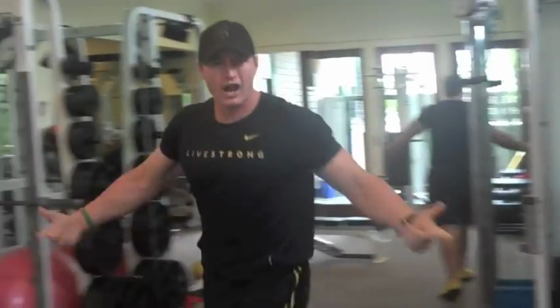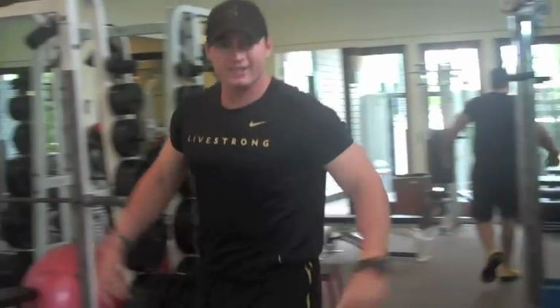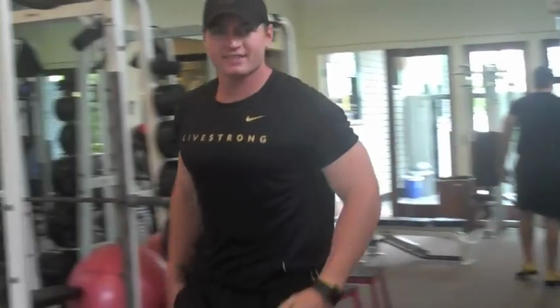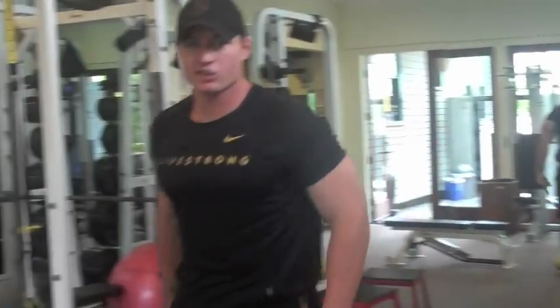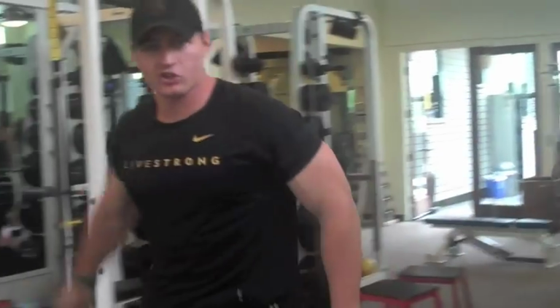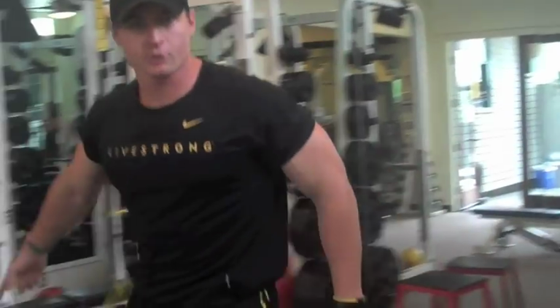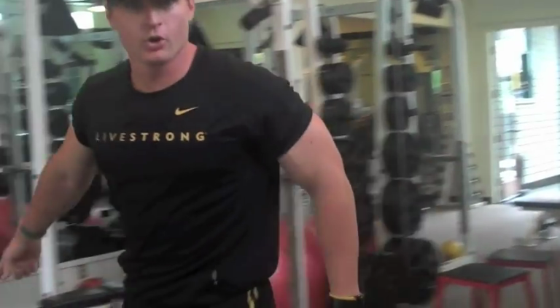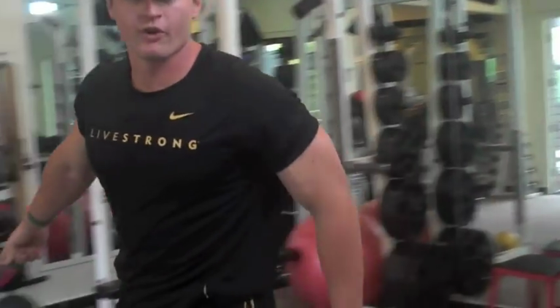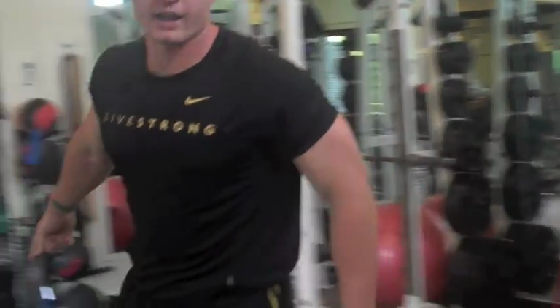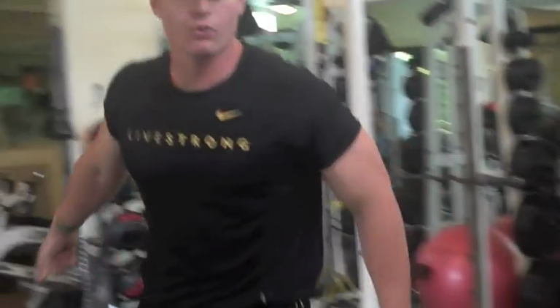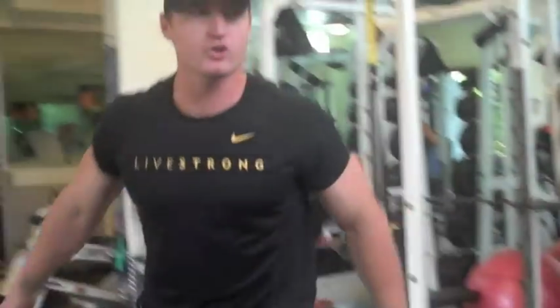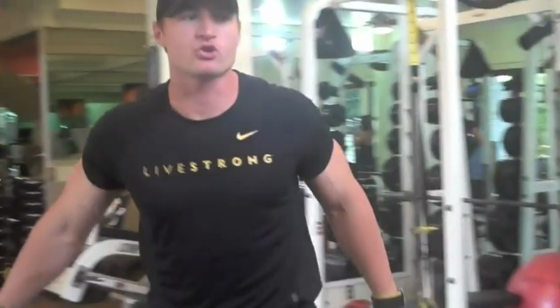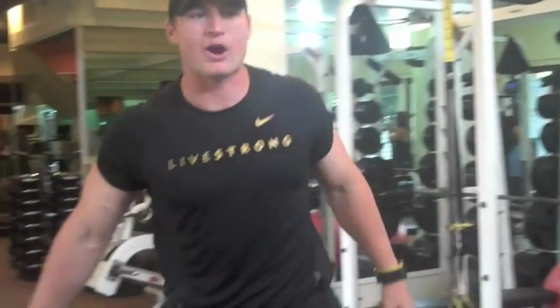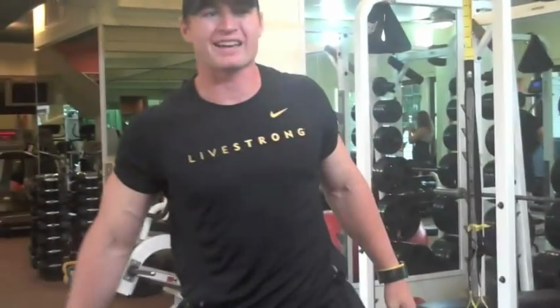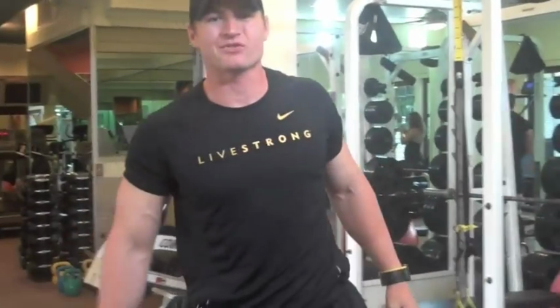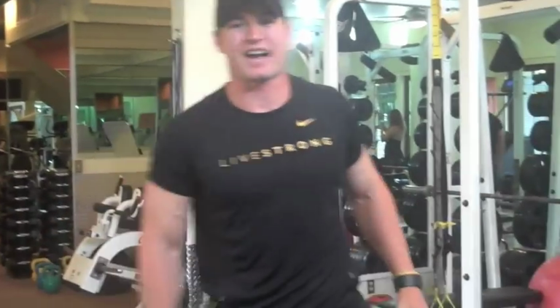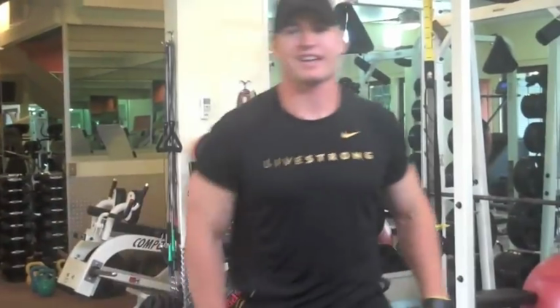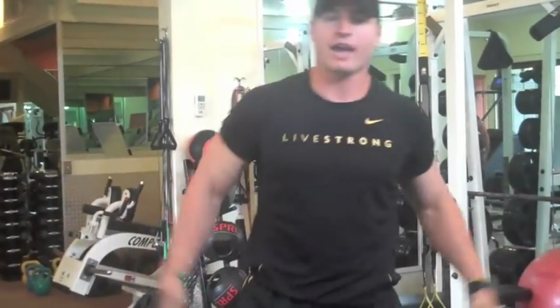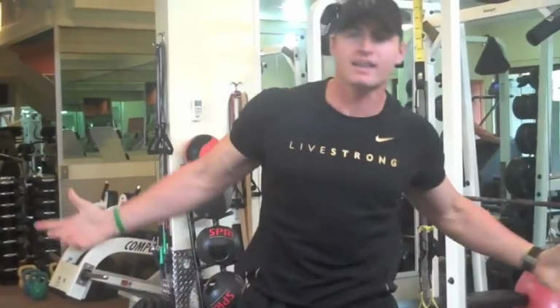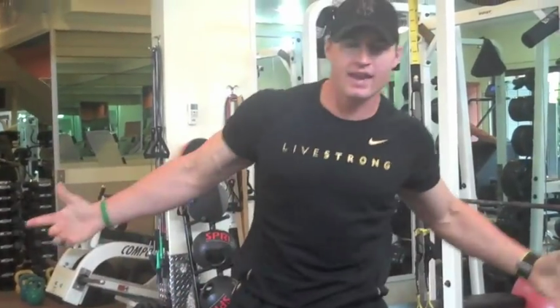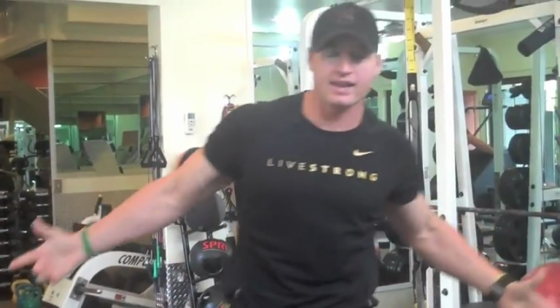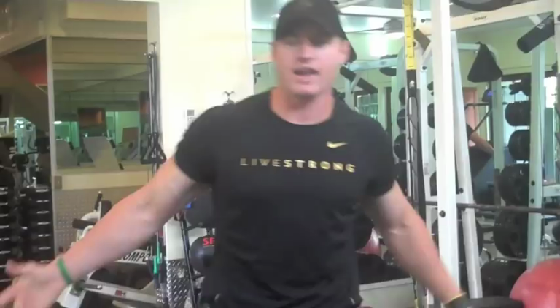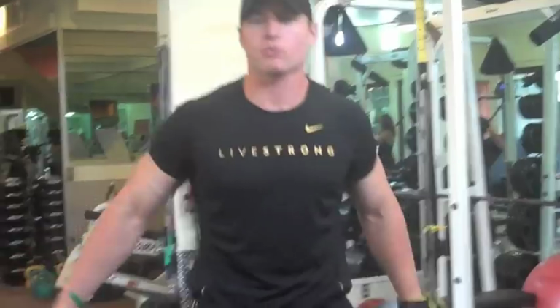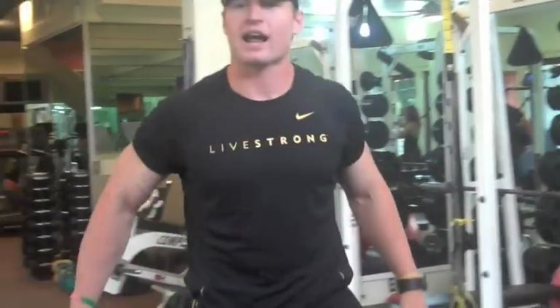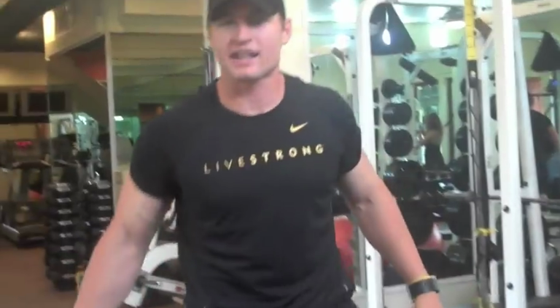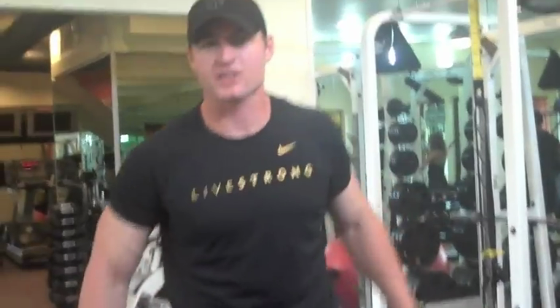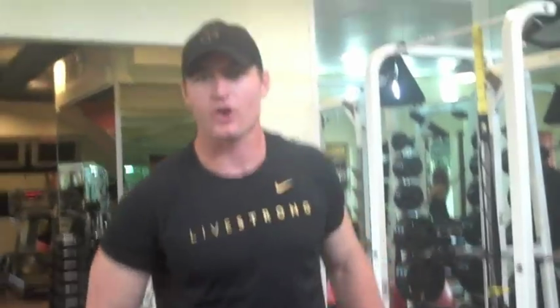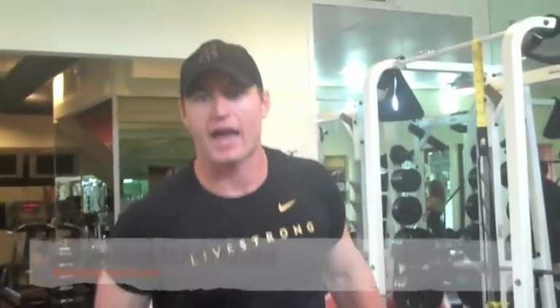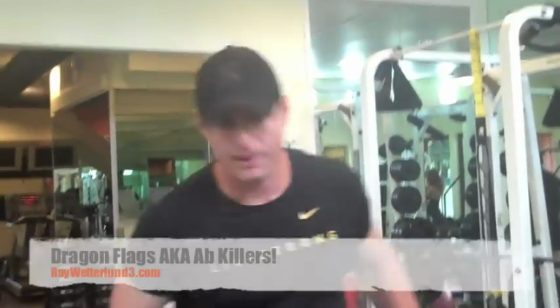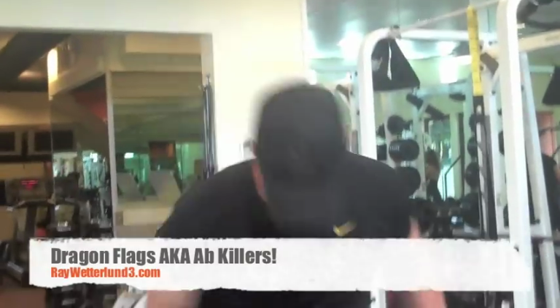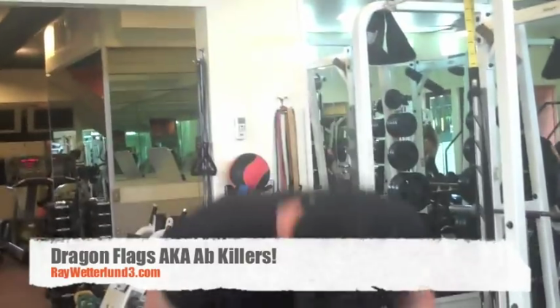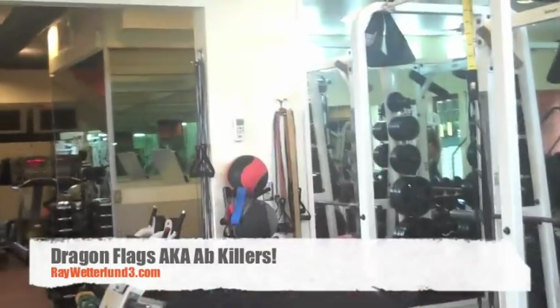Rocky's signature move right here — we're going to do a dragon flag, a.k.a. what I like to call the half killer. We're going to do it.